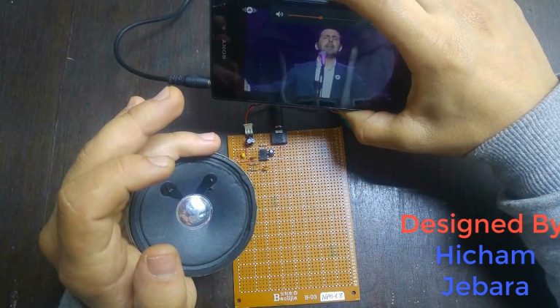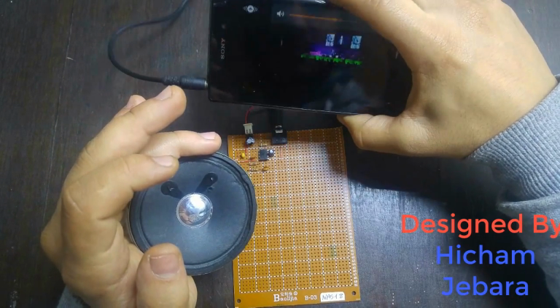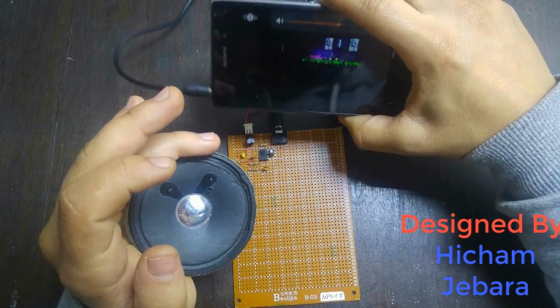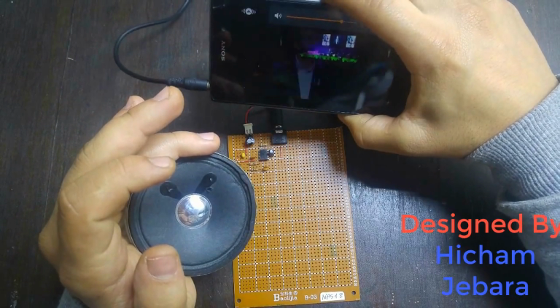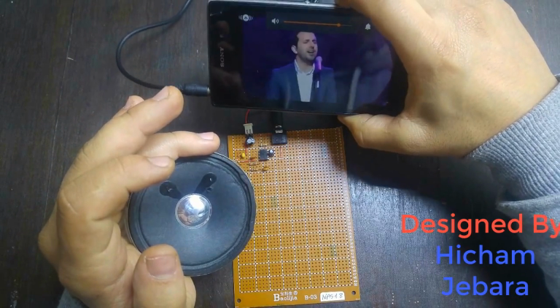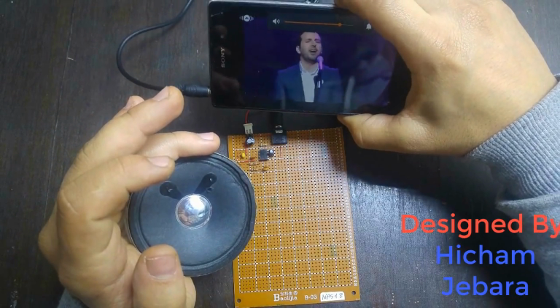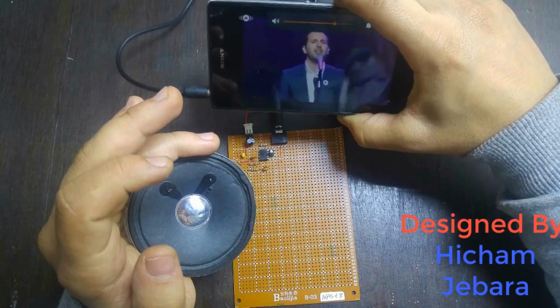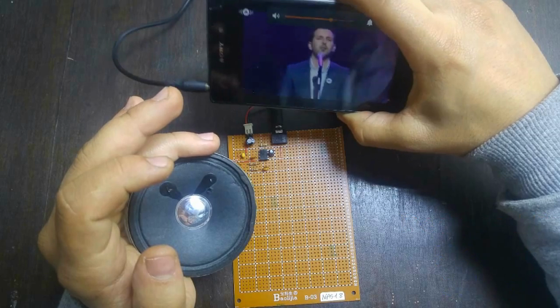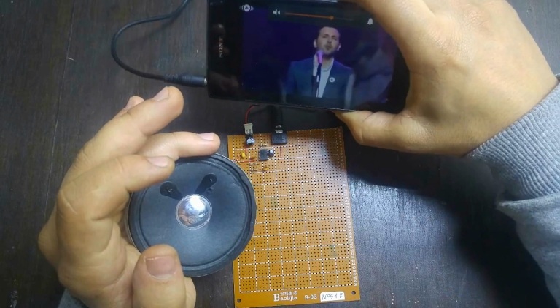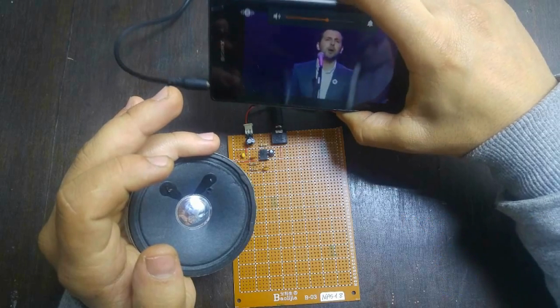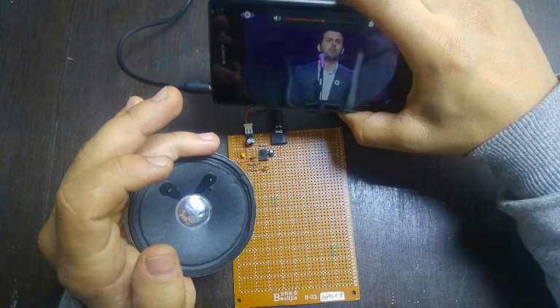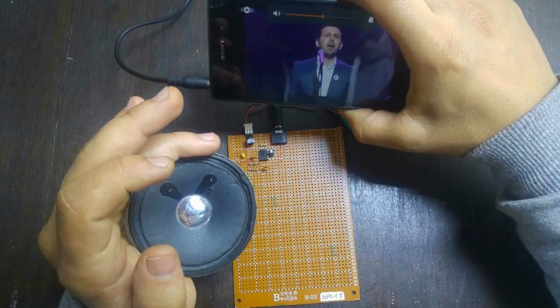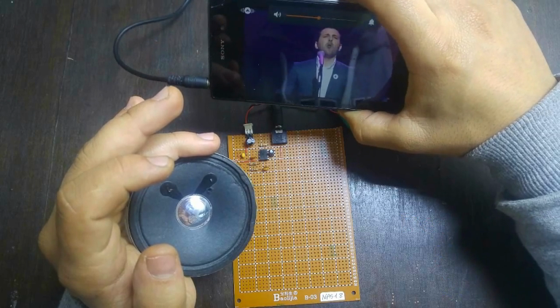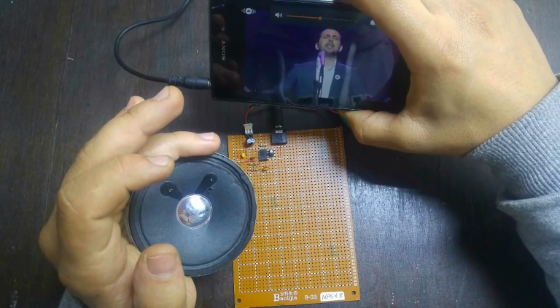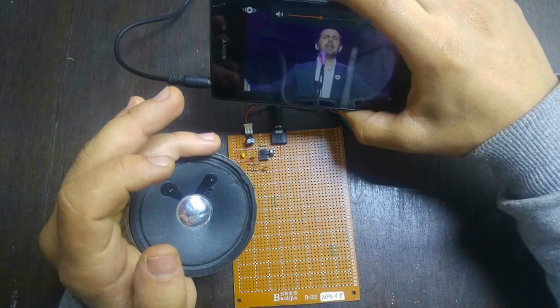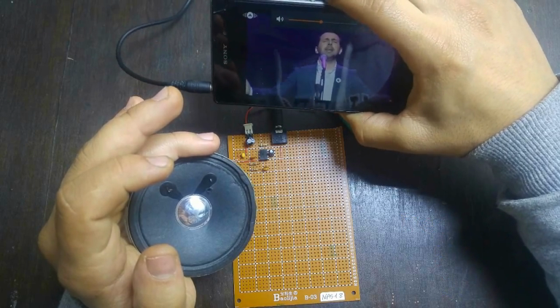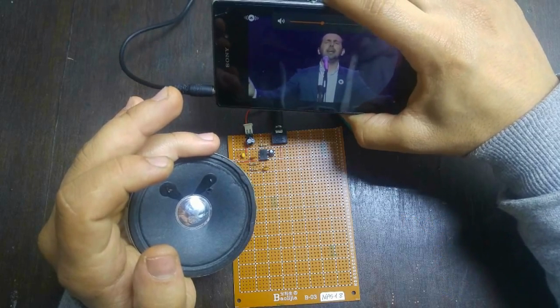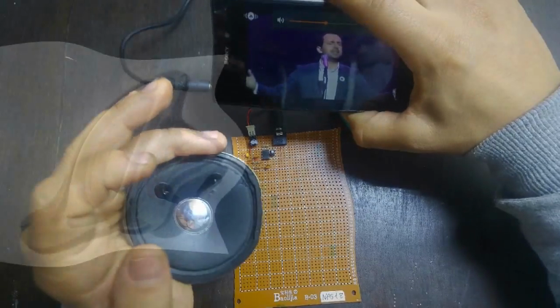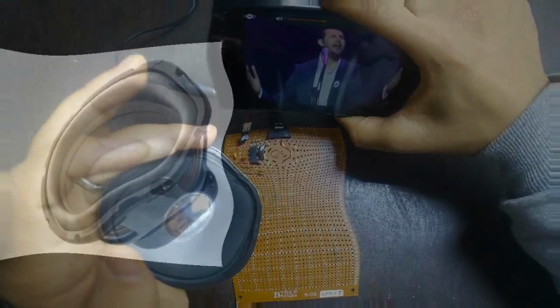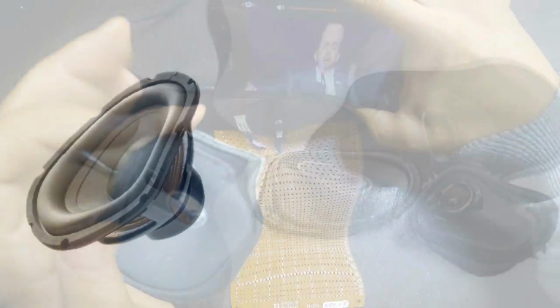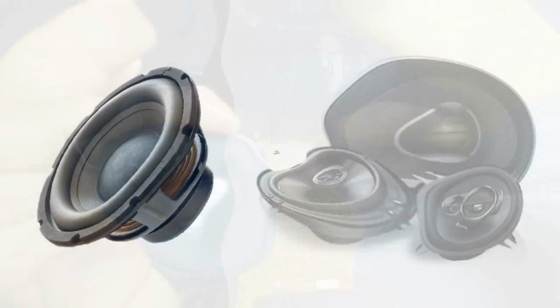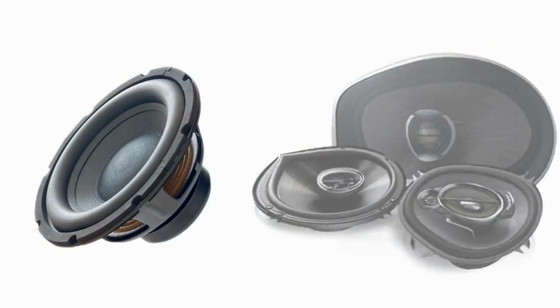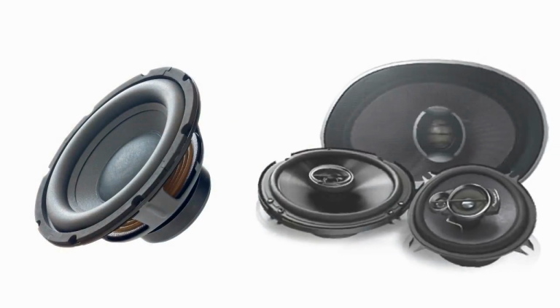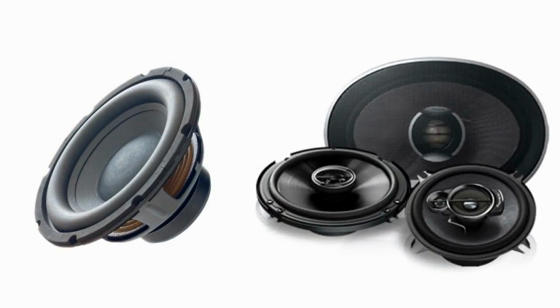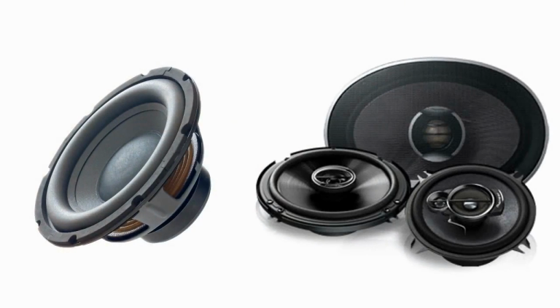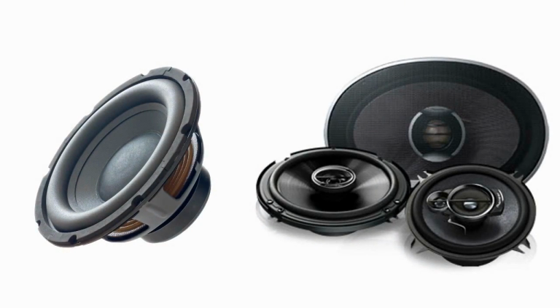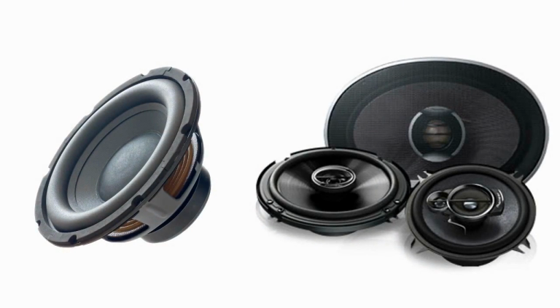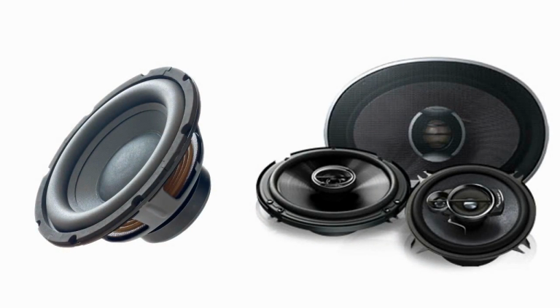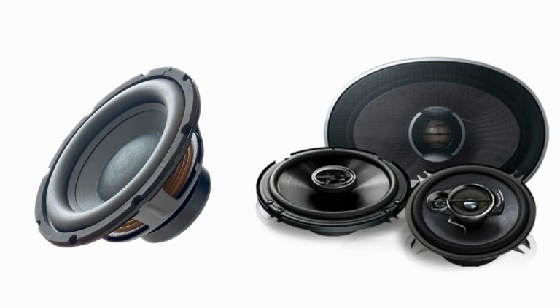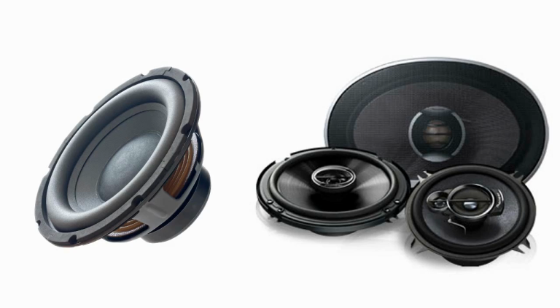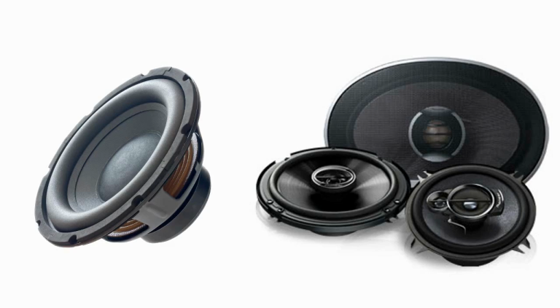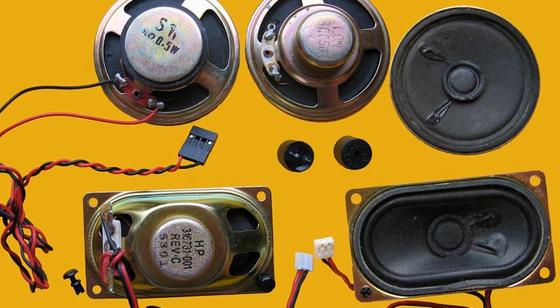In this video, I'm going to show you how to build a simple audio amplifier that can power nearly any speaker for less than $3.